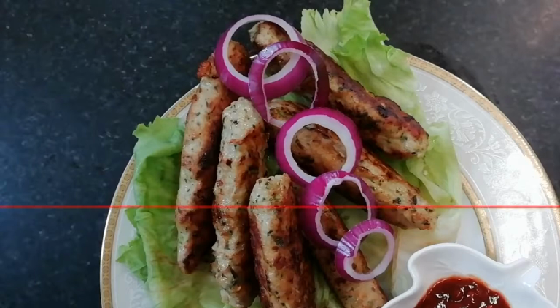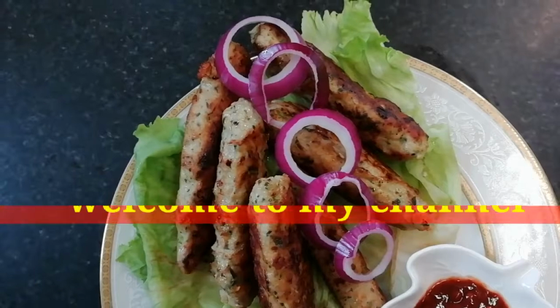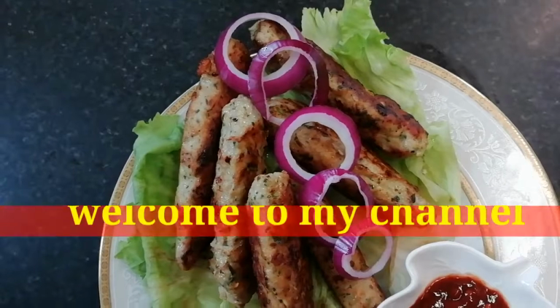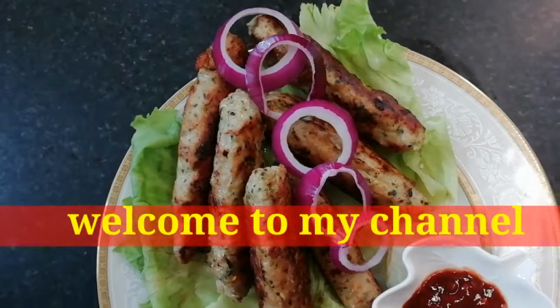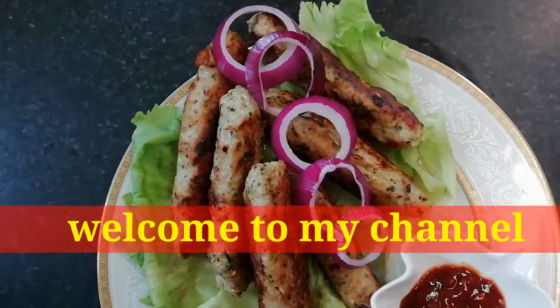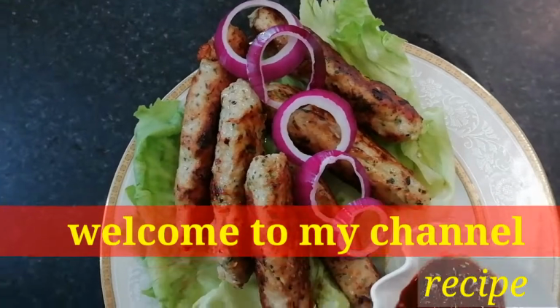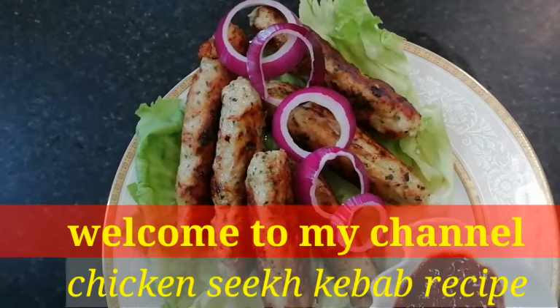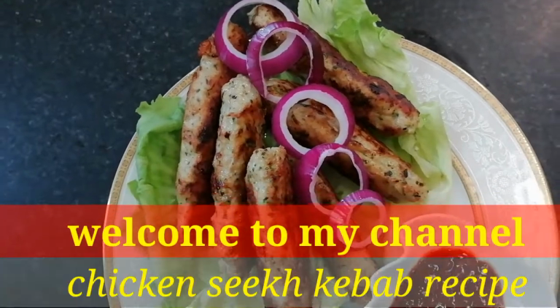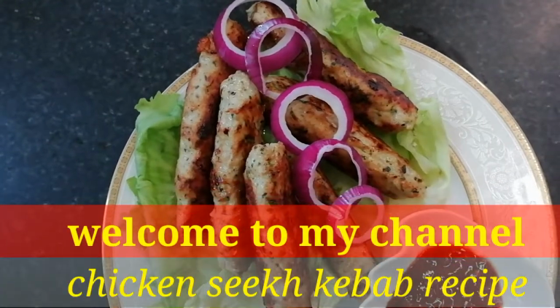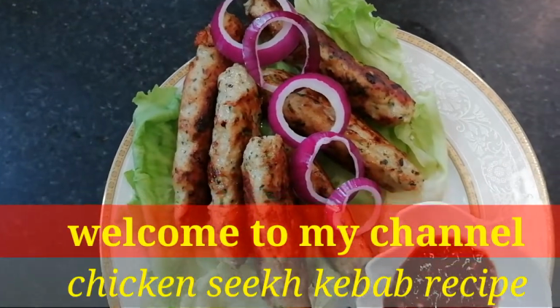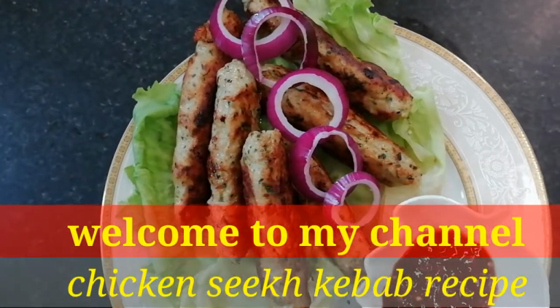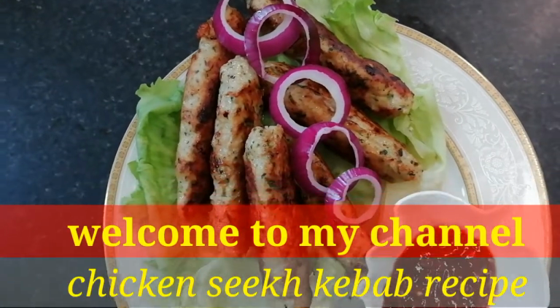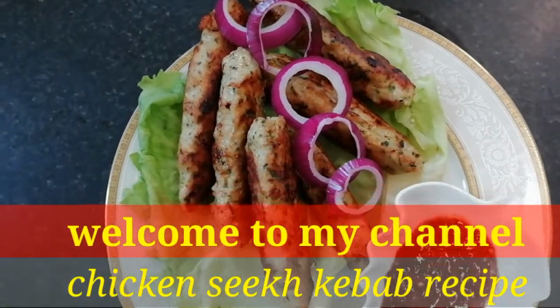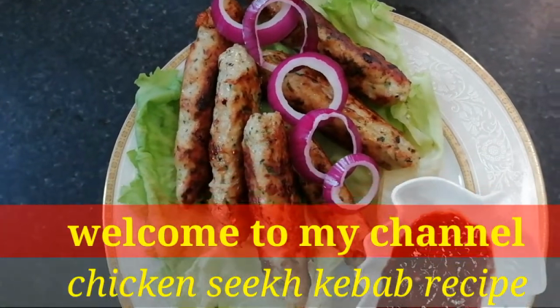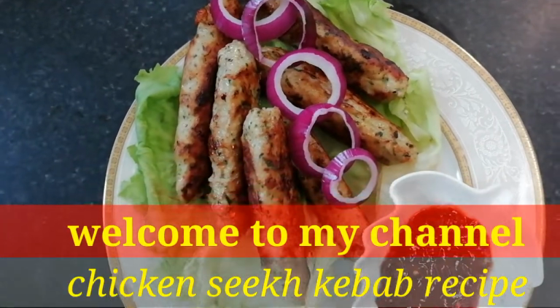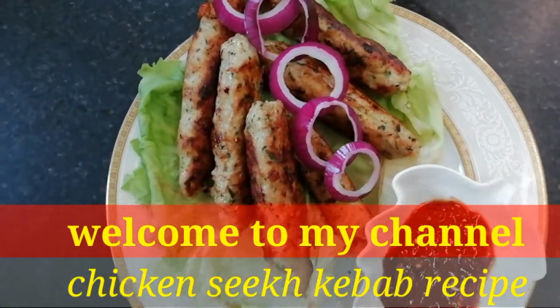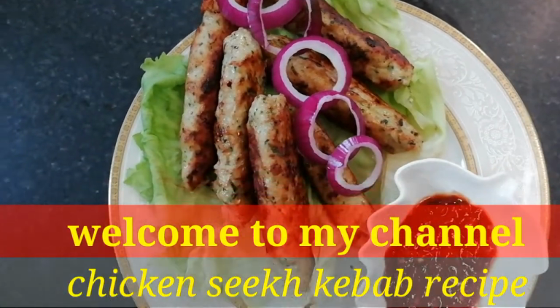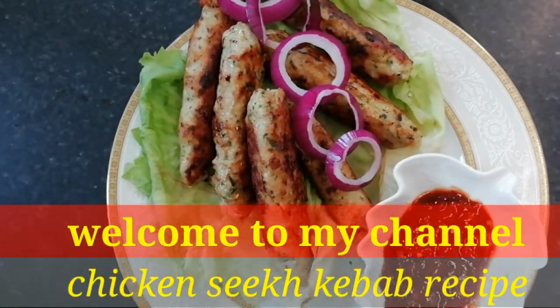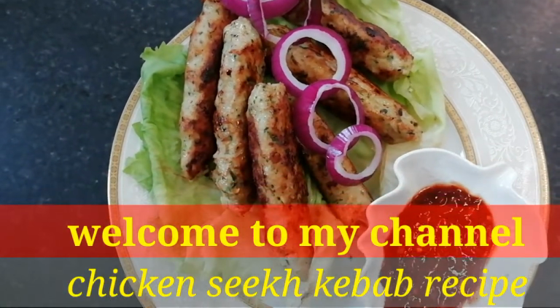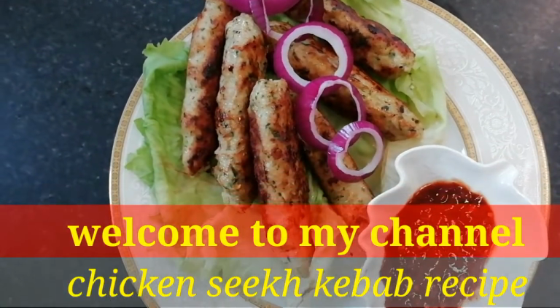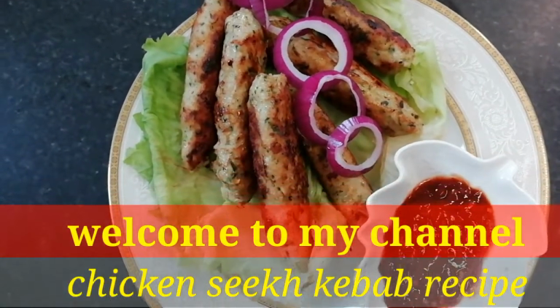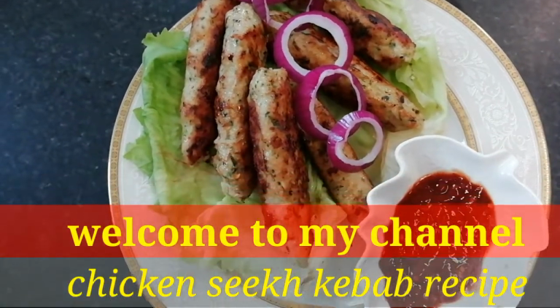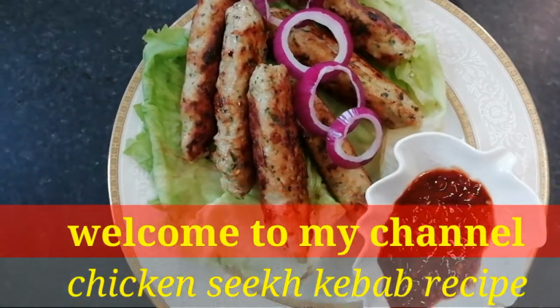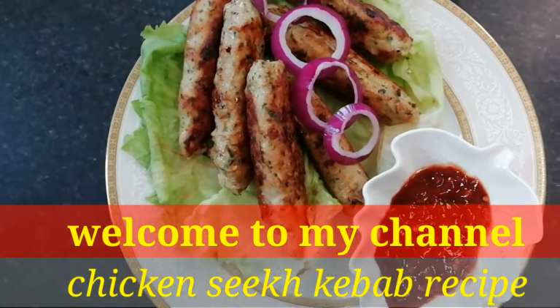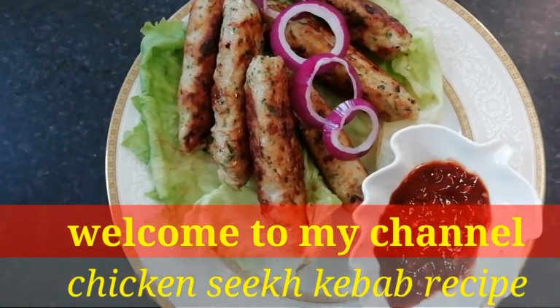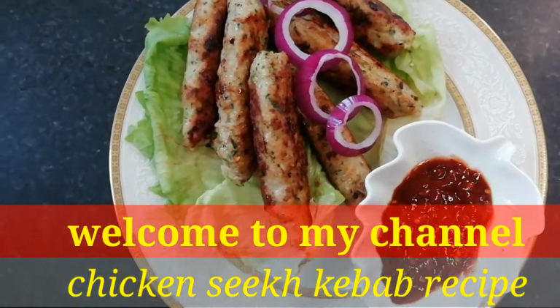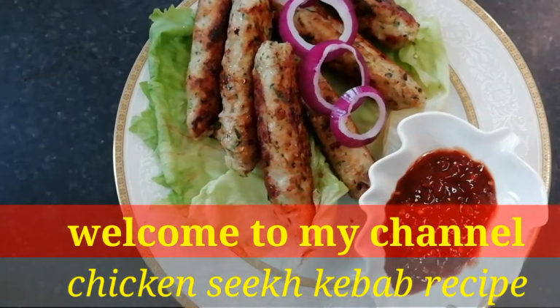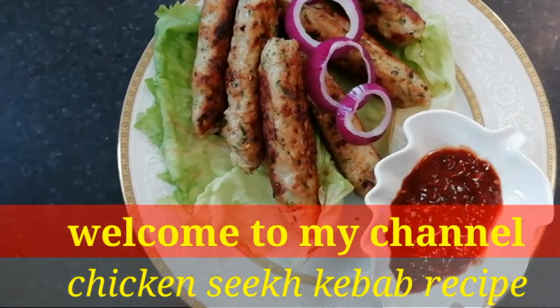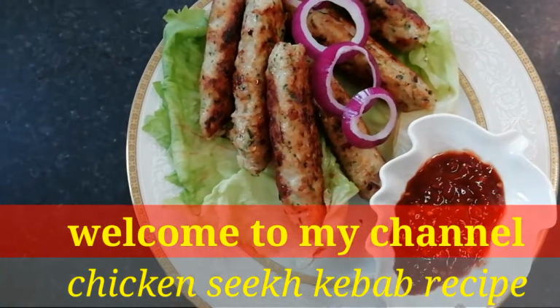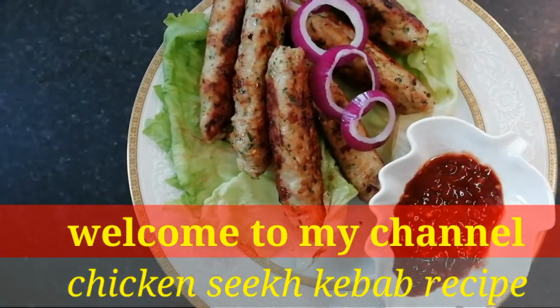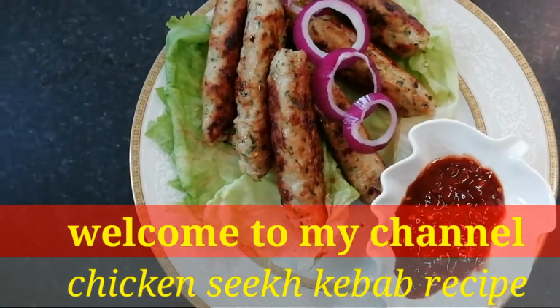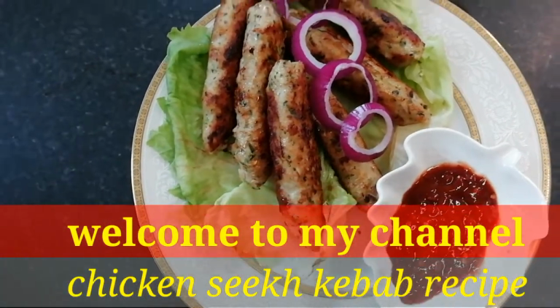Hello everyone, welcome to our channel. Today we'll be calling for a second time.